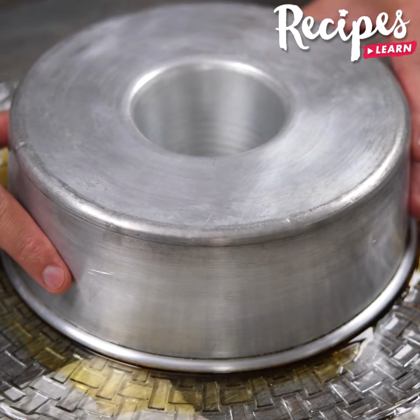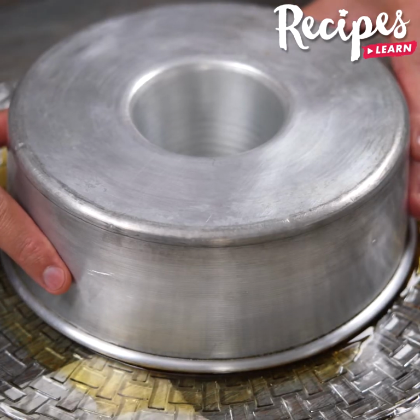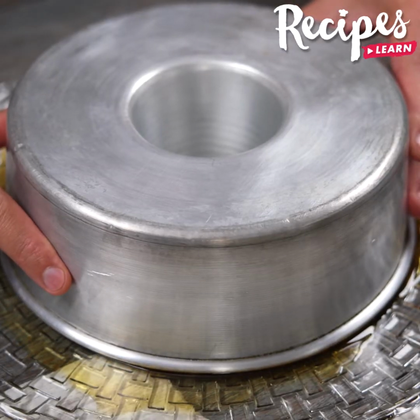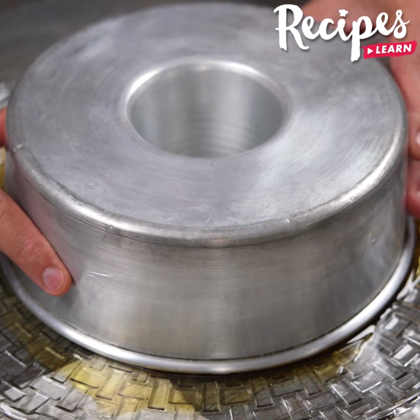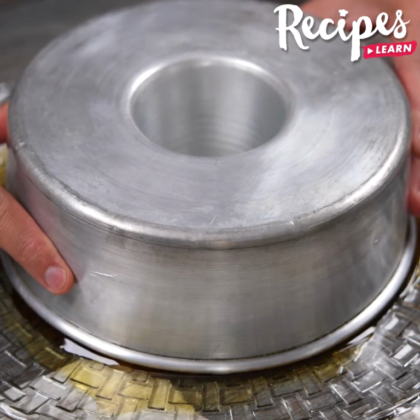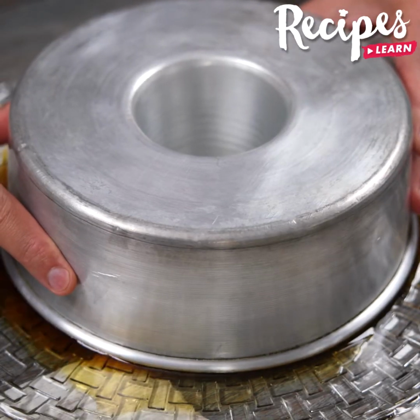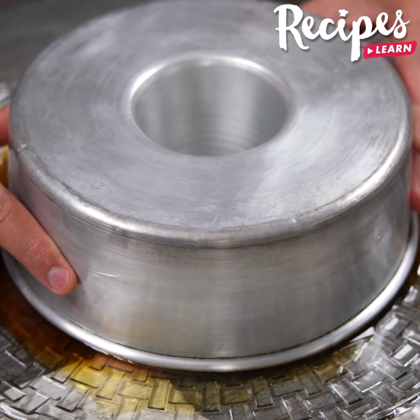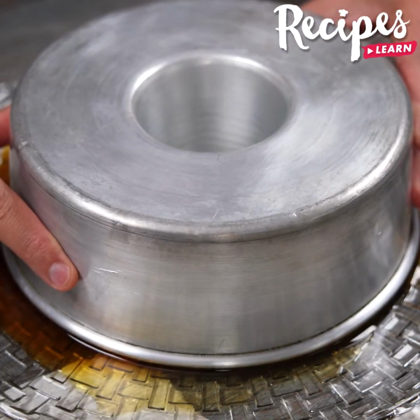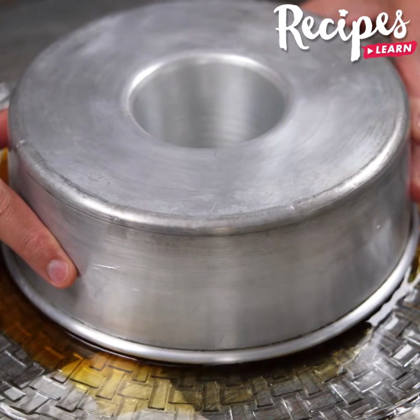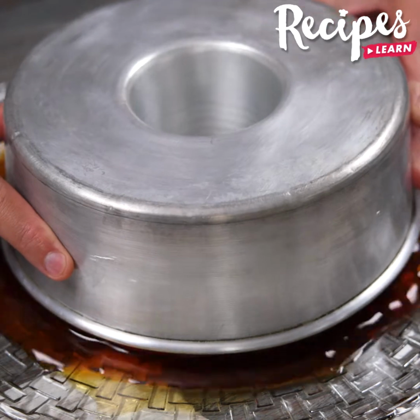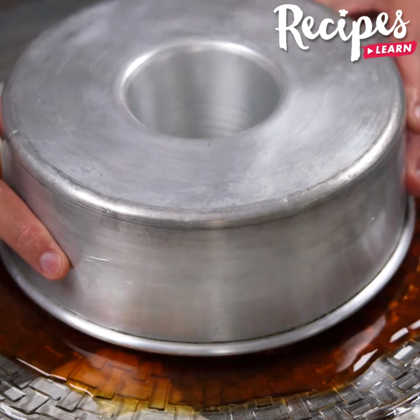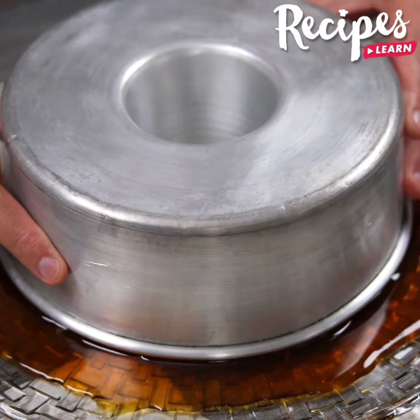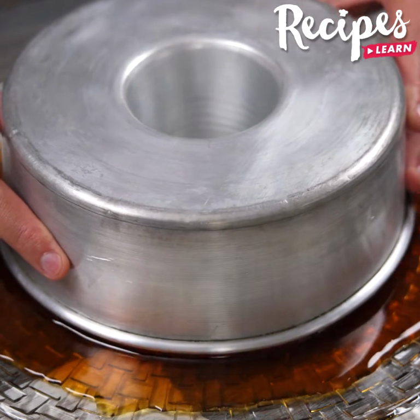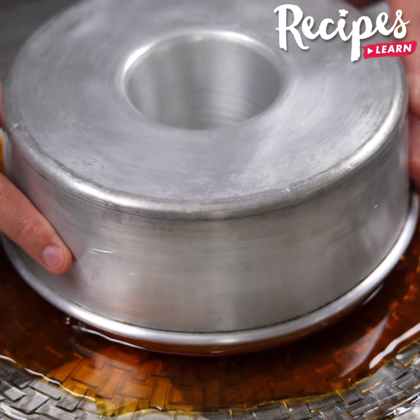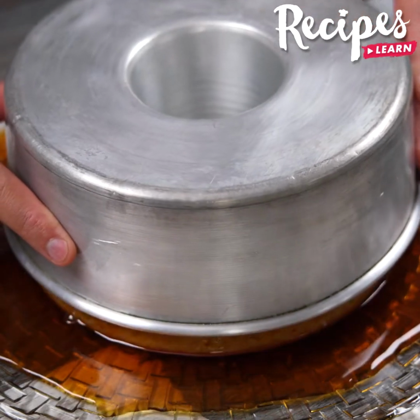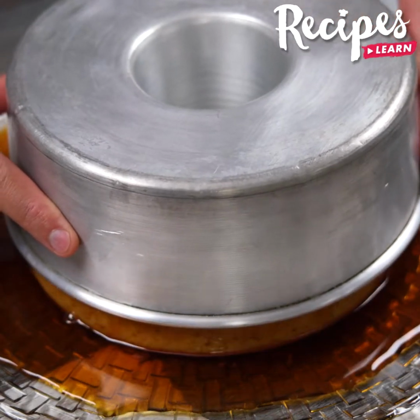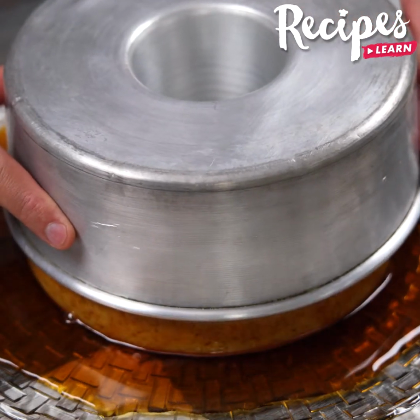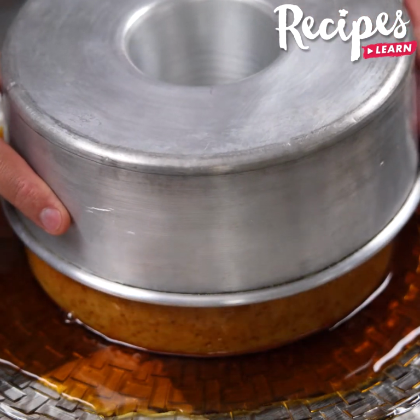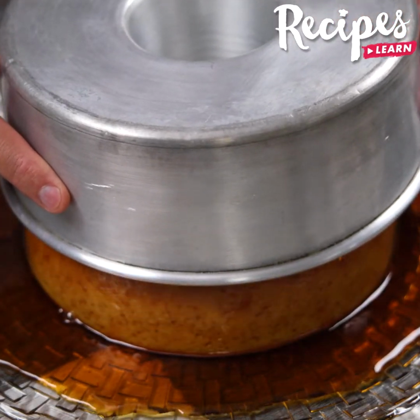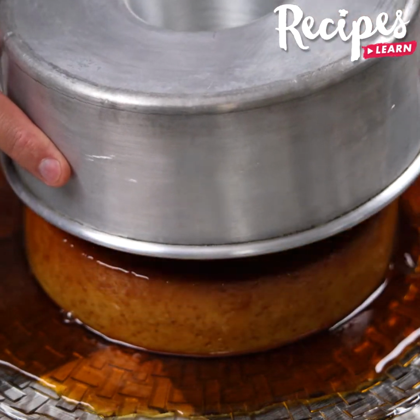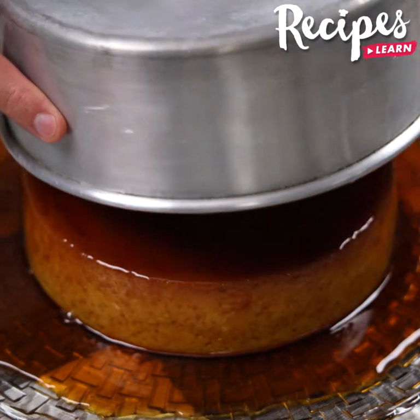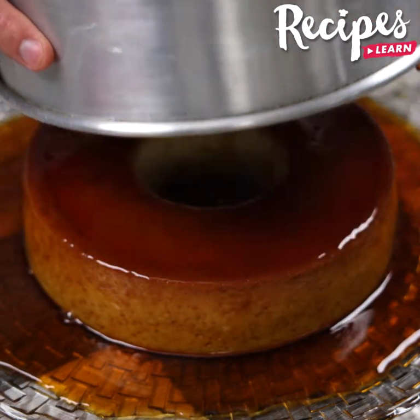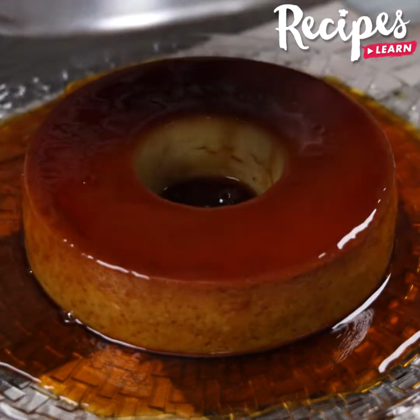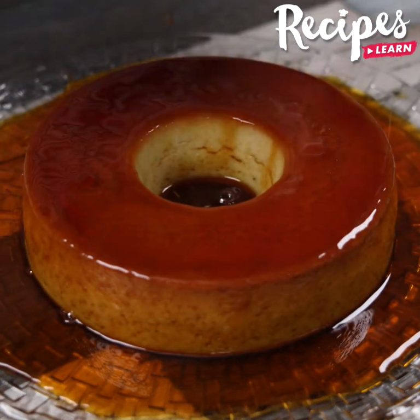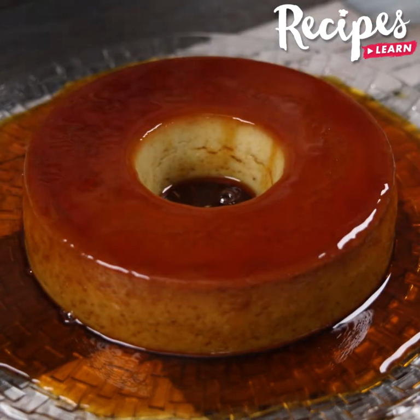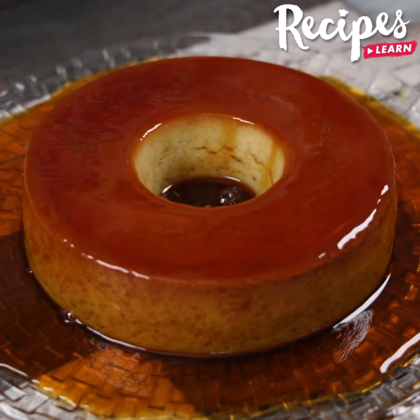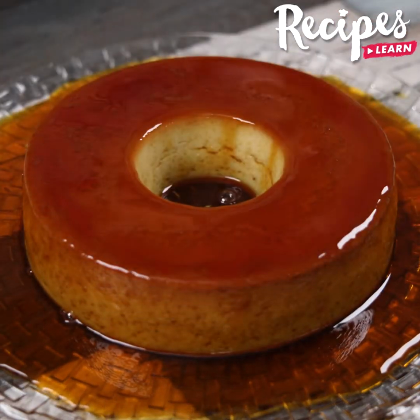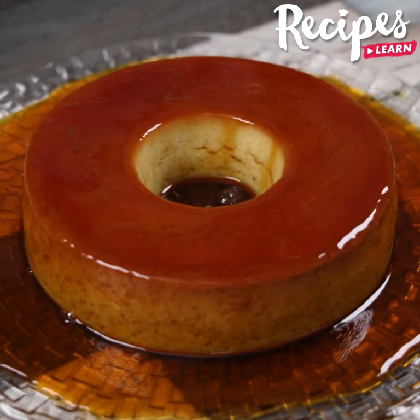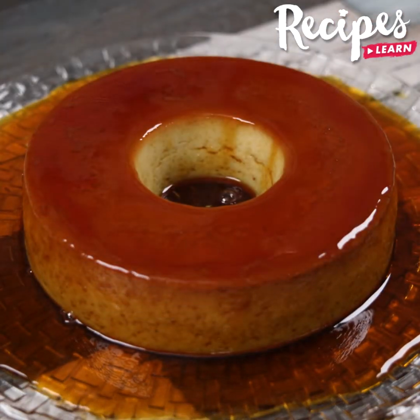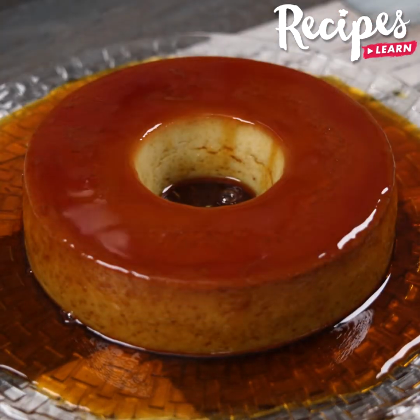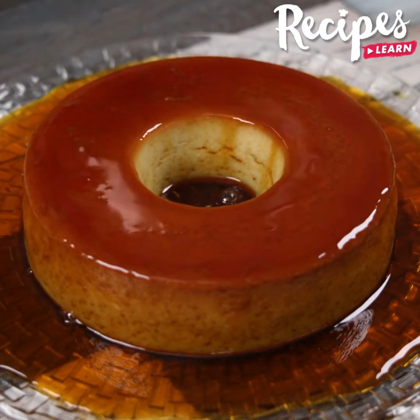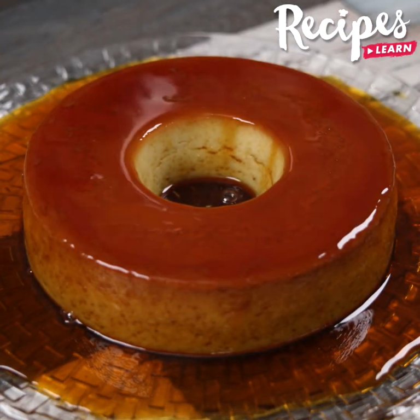After our banana pudding bakes, we will put it in the fridge for 2 hours. Then unmold our pudding carefully.